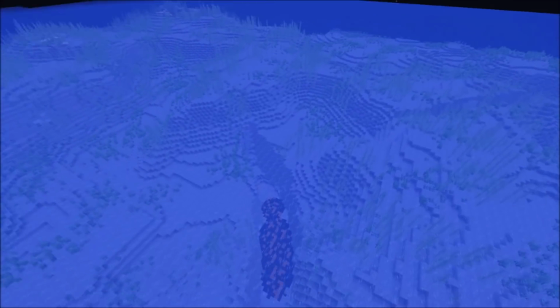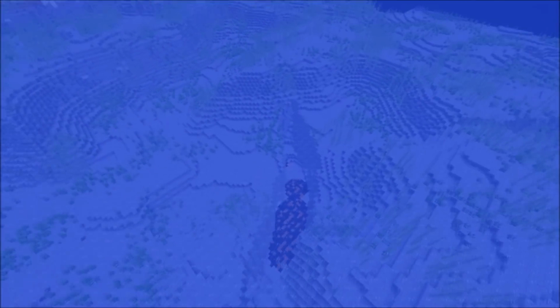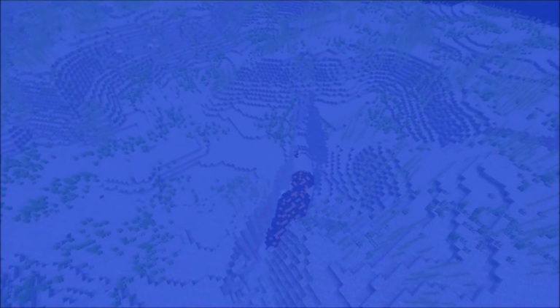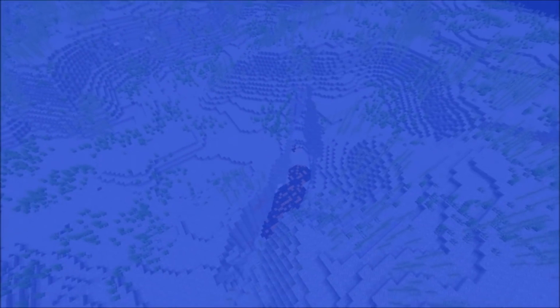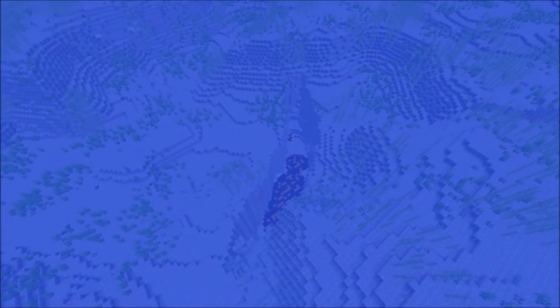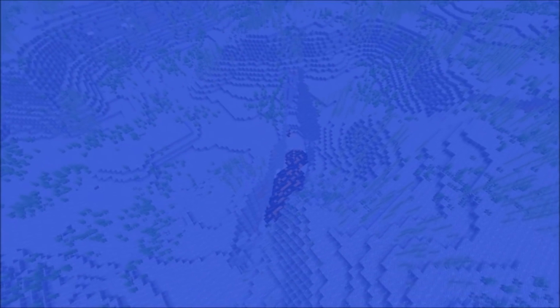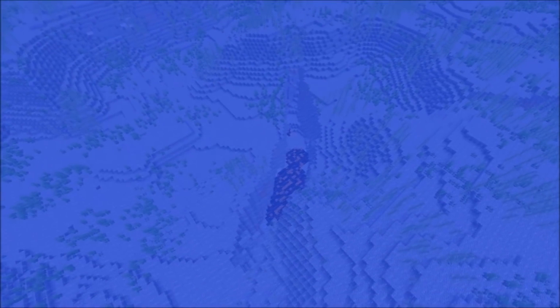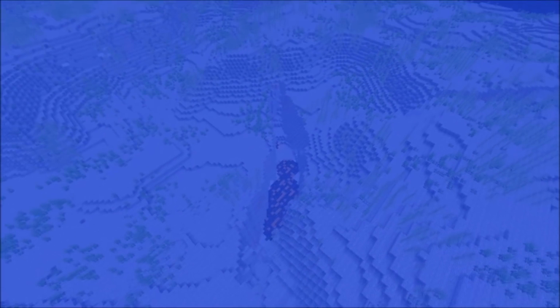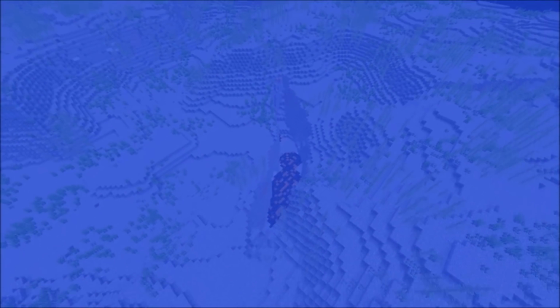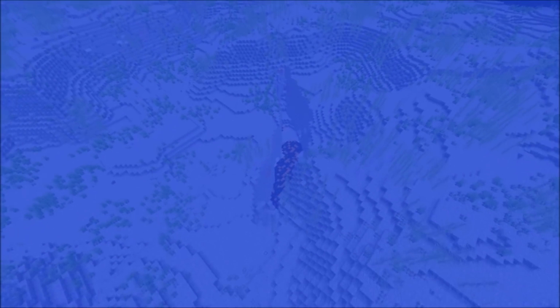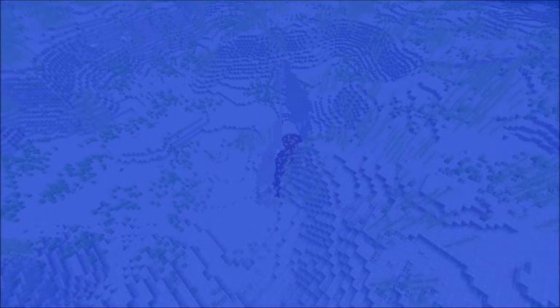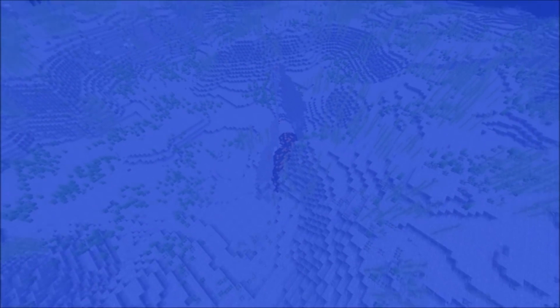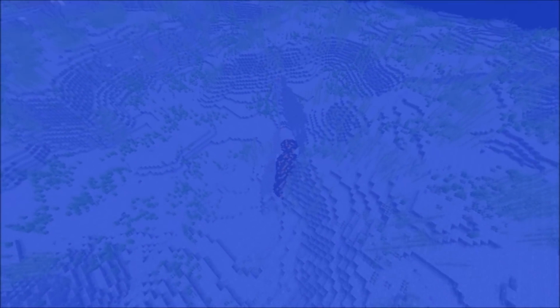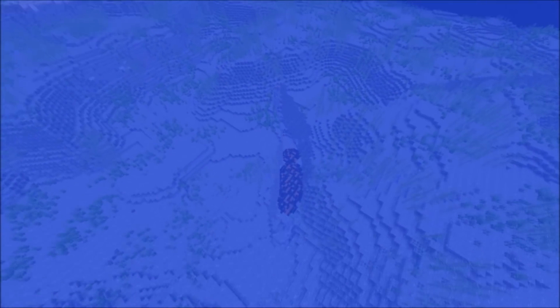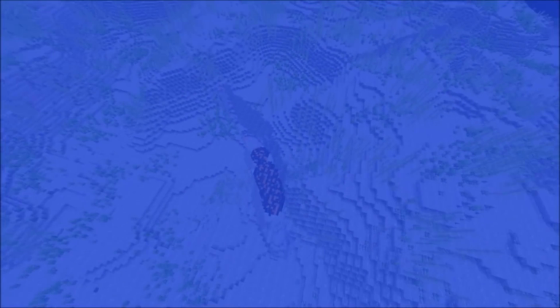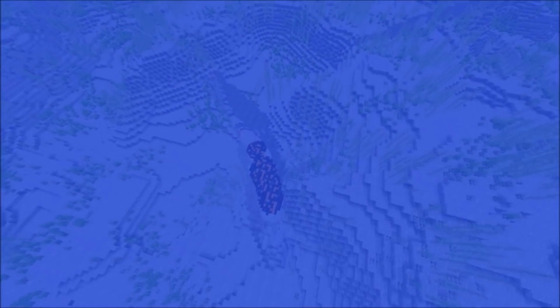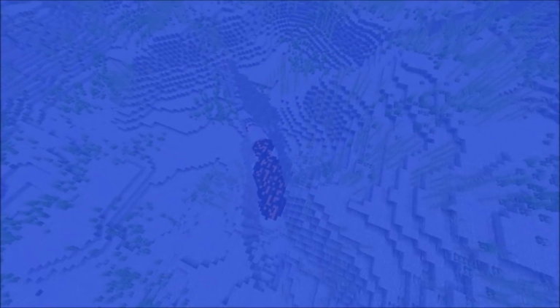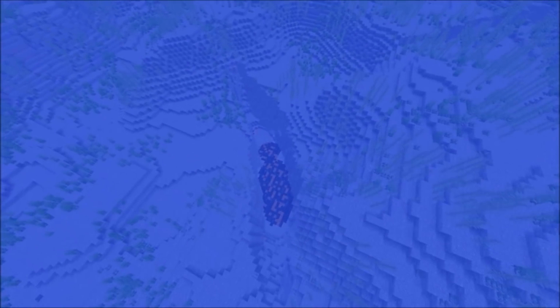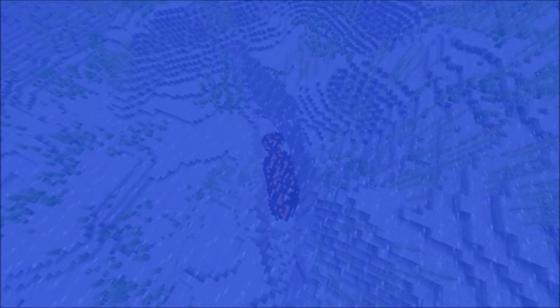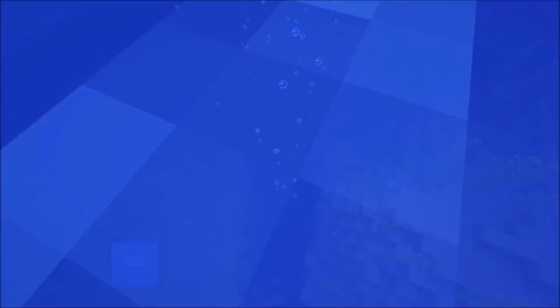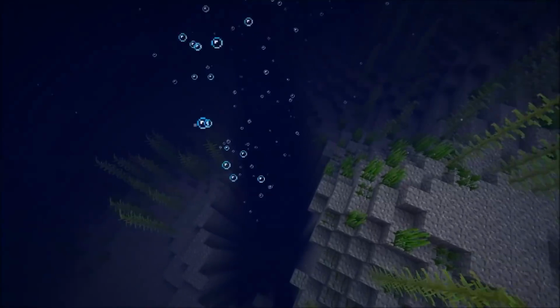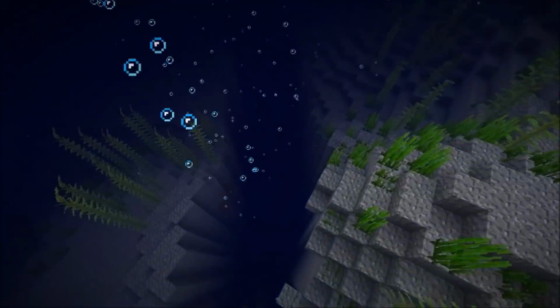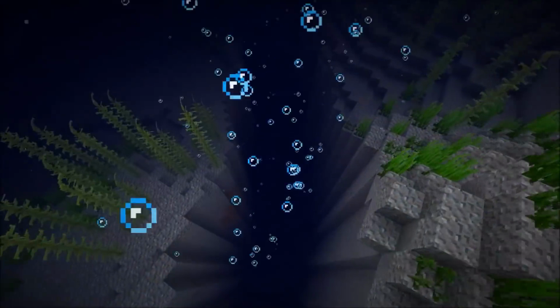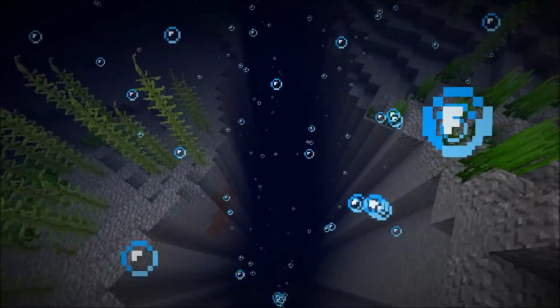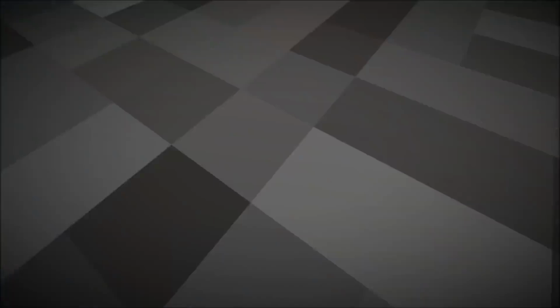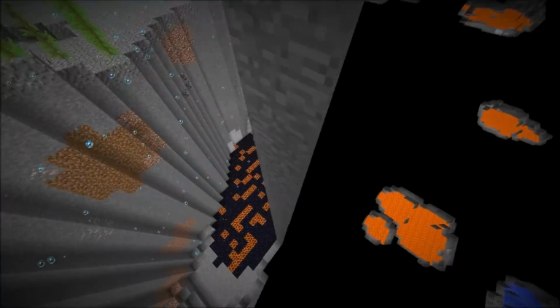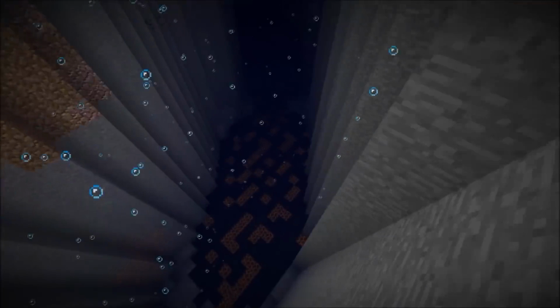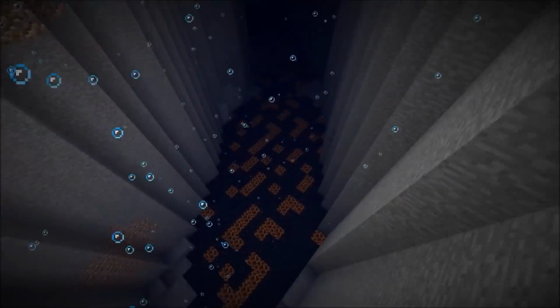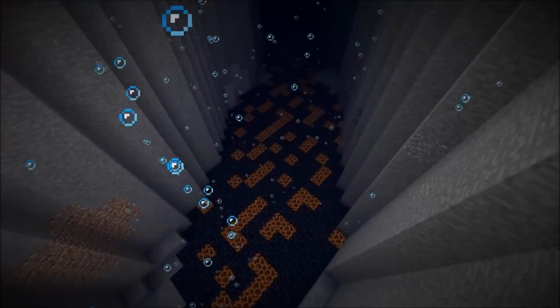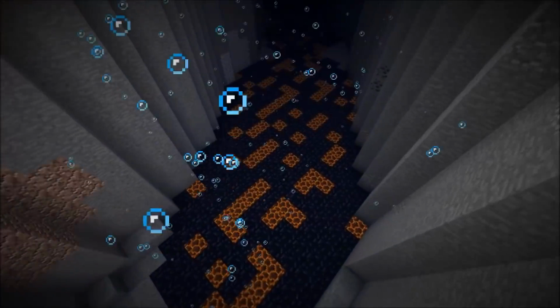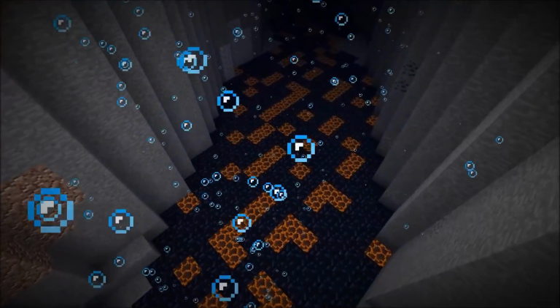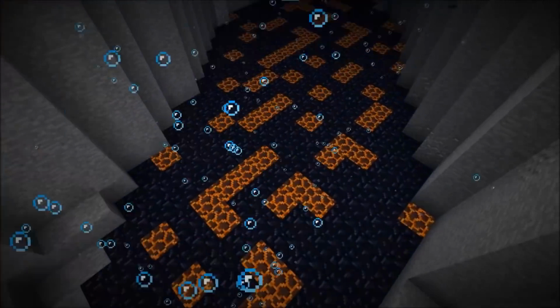Here we can also see the last two new ocean biomes: the deep lukewarm ocean and lukewarm ocean. I've noticed that on the border of deep ocean biomes, kelp generates, but generally in the middle there's no kelp — there's only sea grass. That's the only difference I could spot. But what's more interesting are the ravines that got added between the oceans.